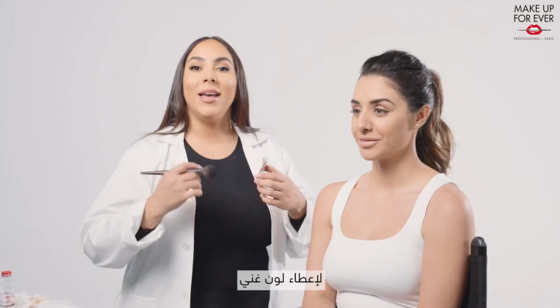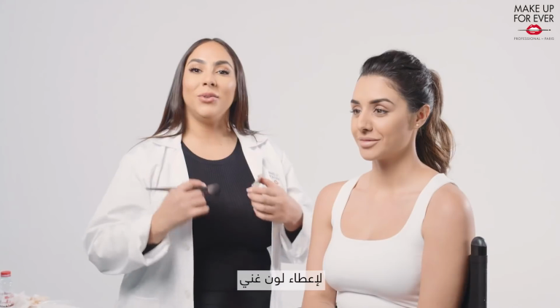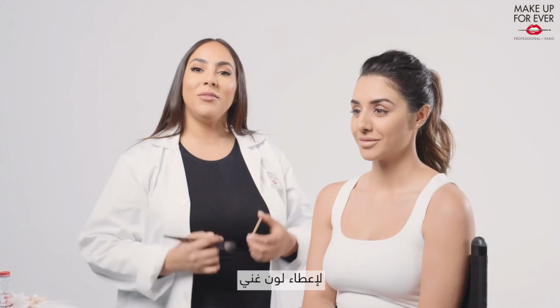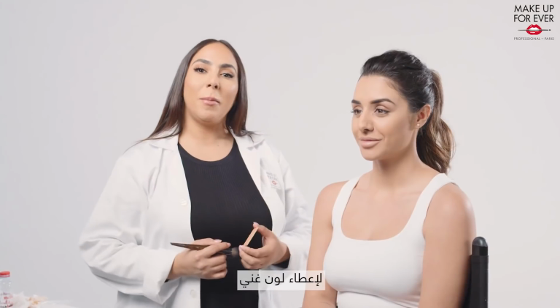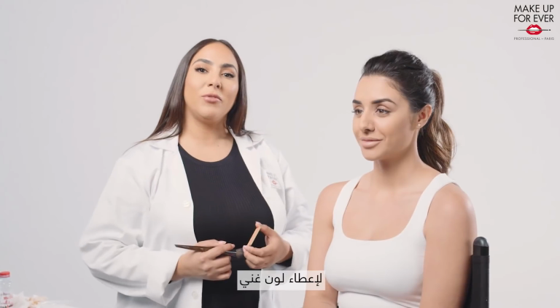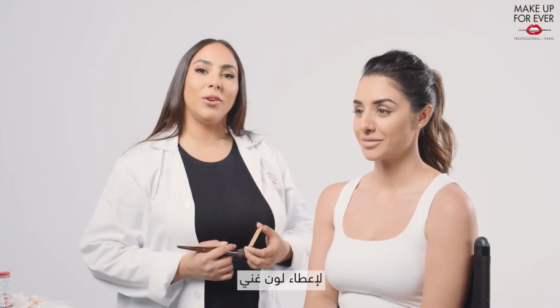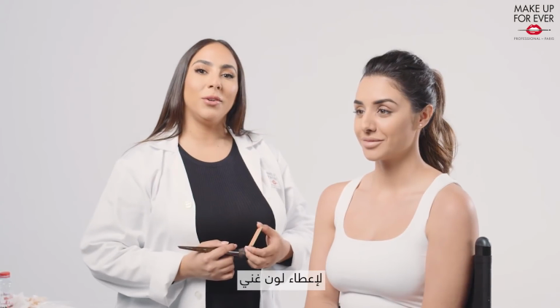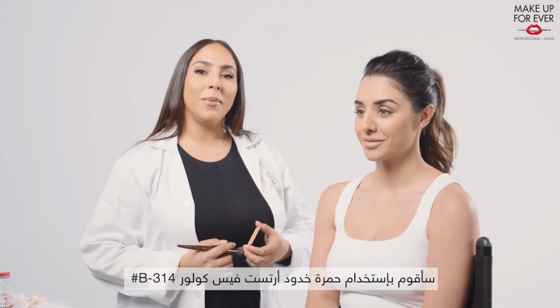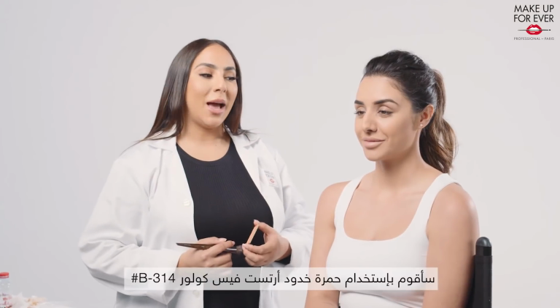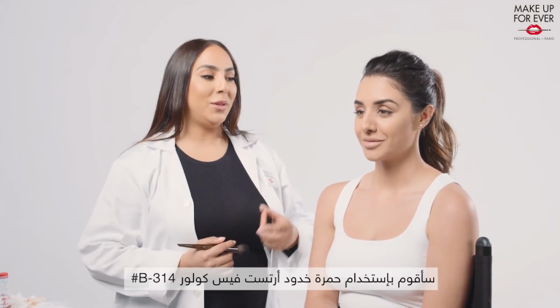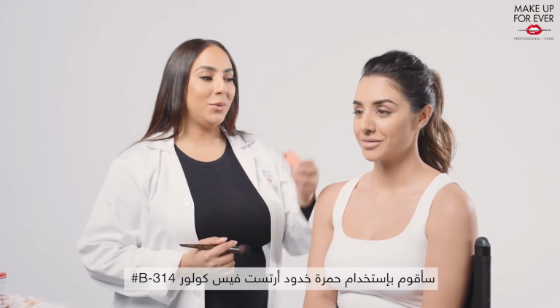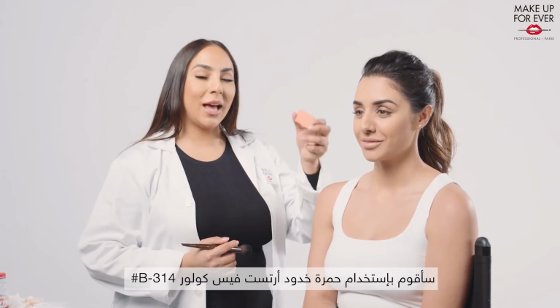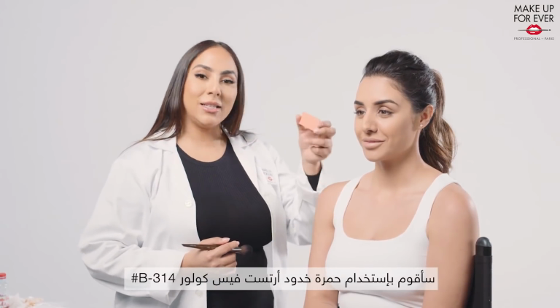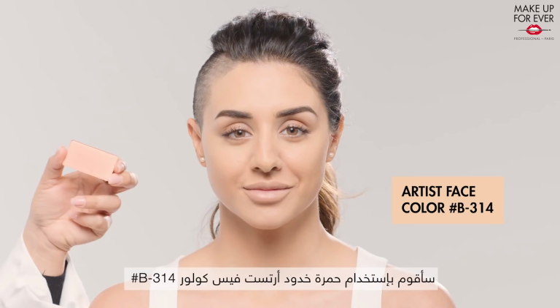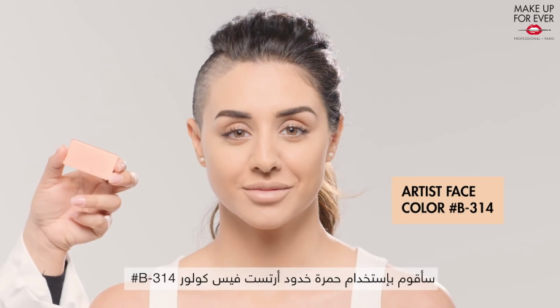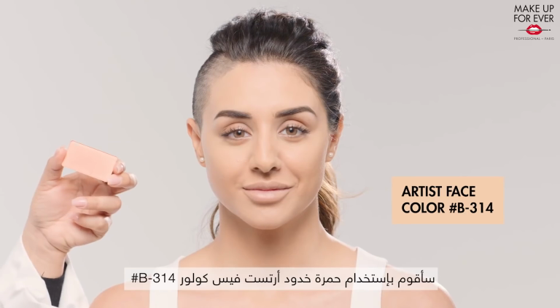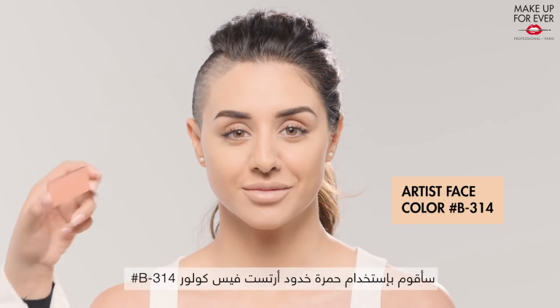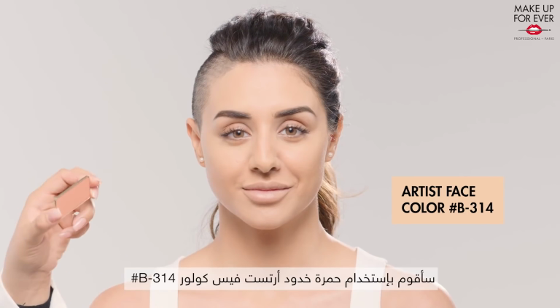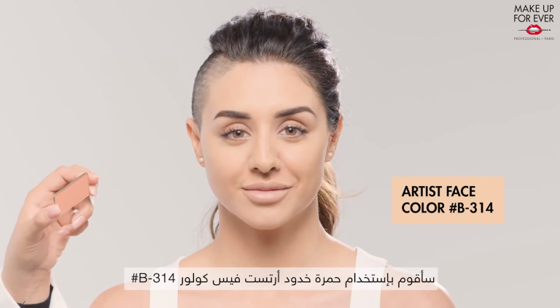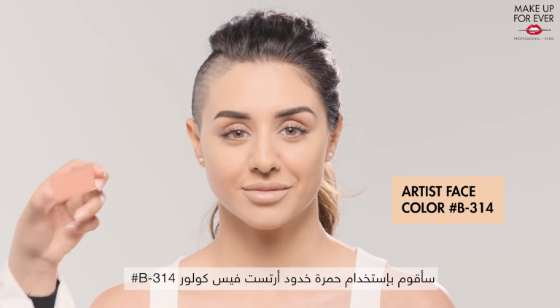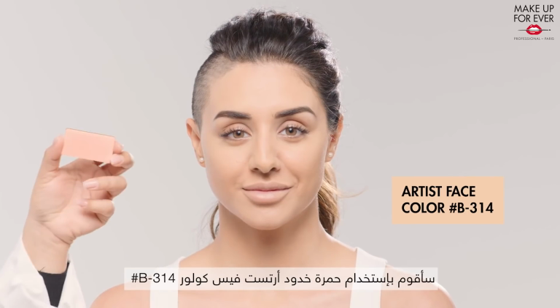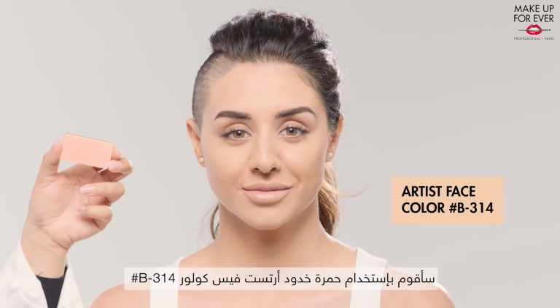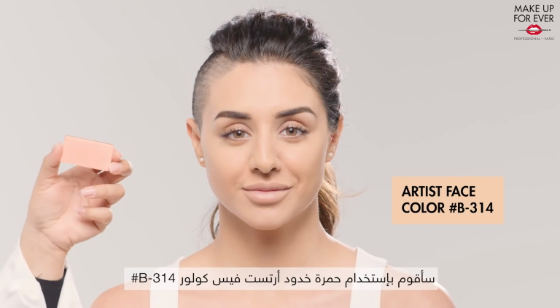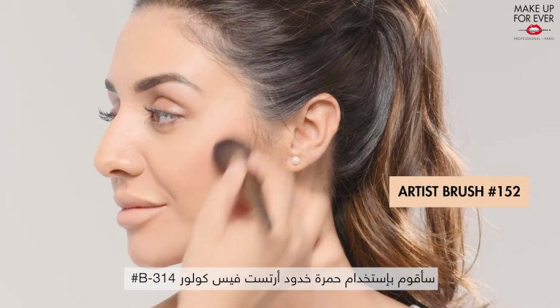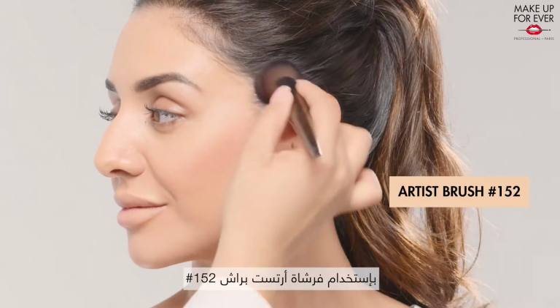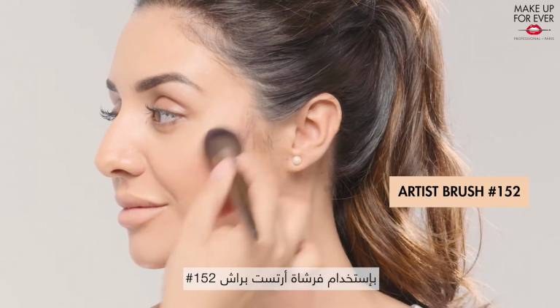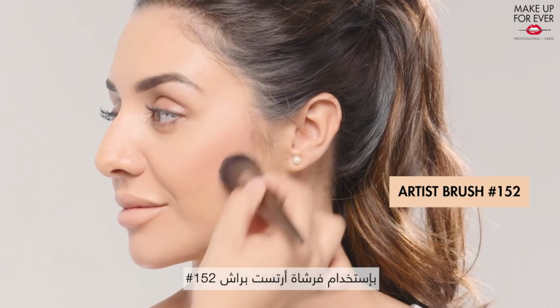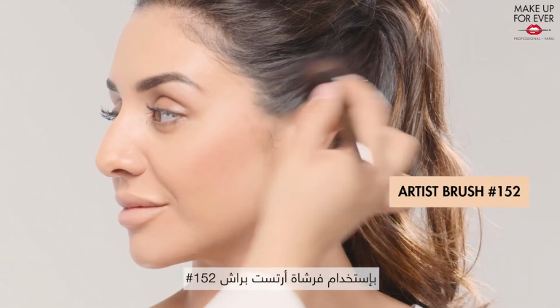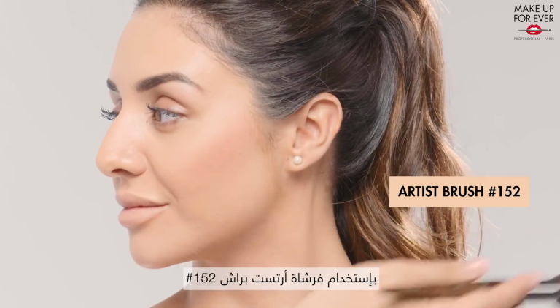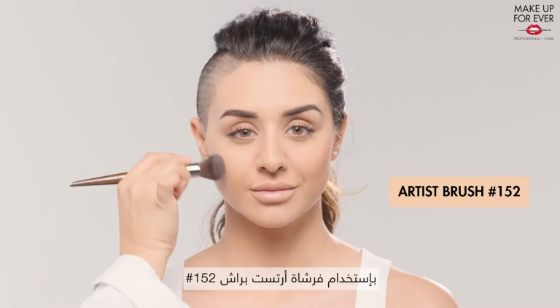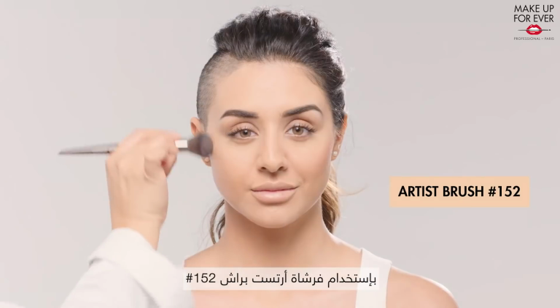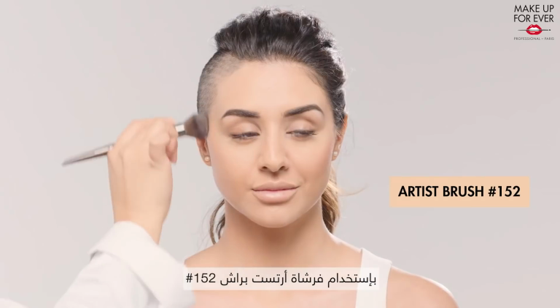And to give a pop of color, I will use Artist Face Color in shade 314 with brush 152.